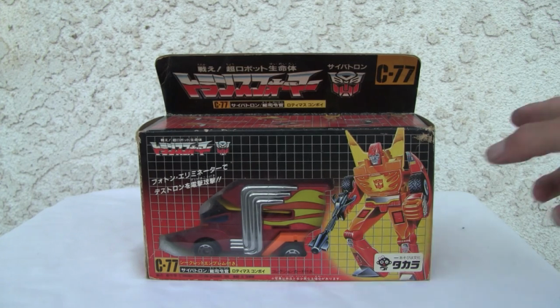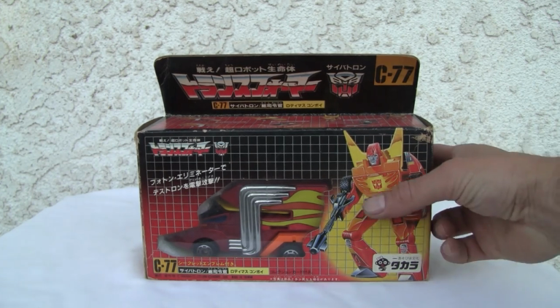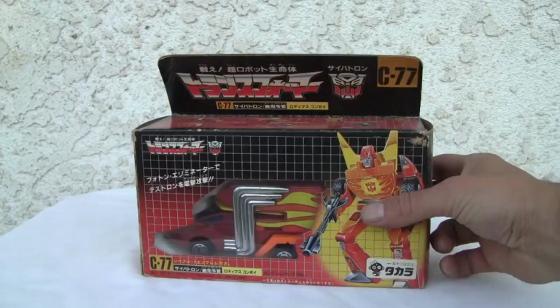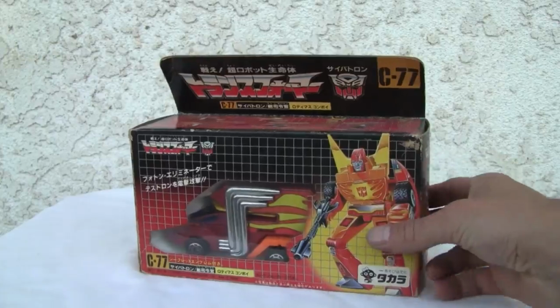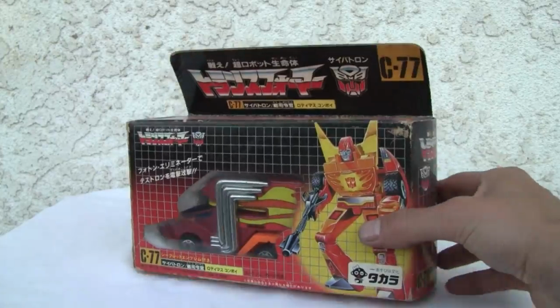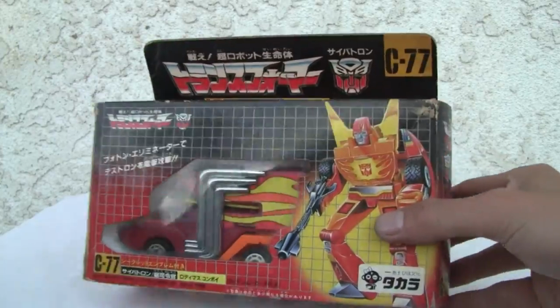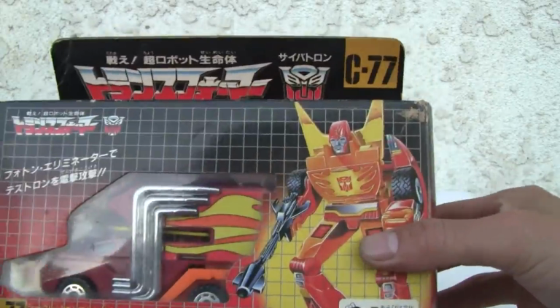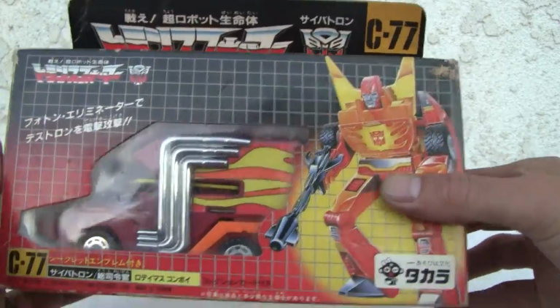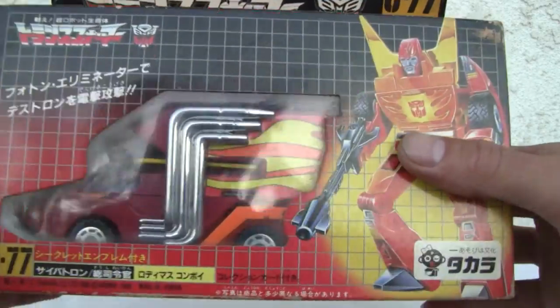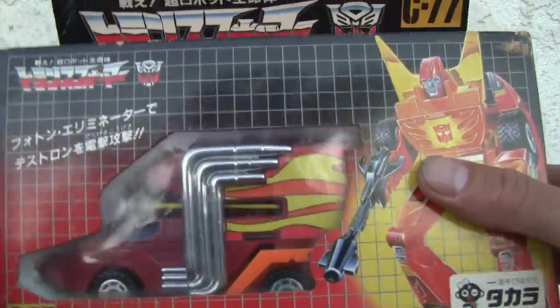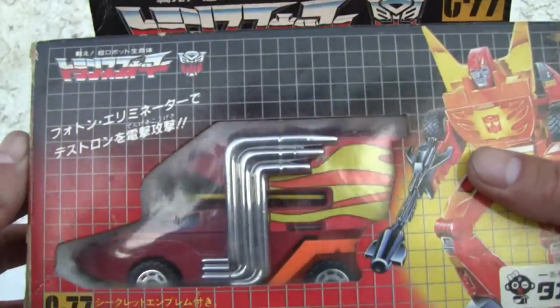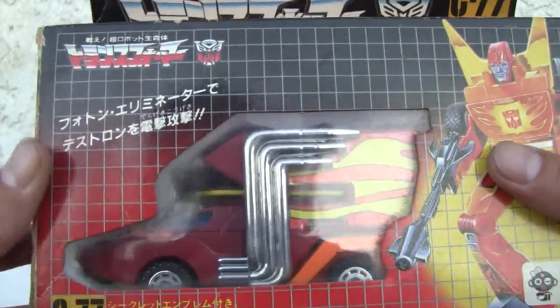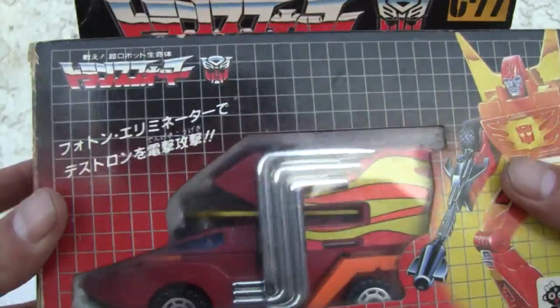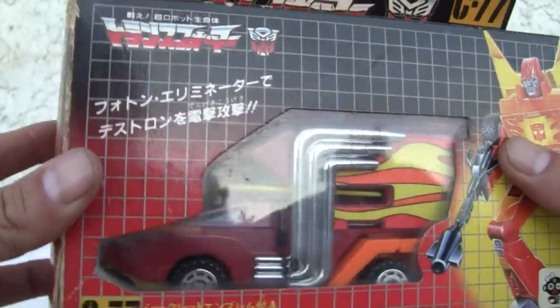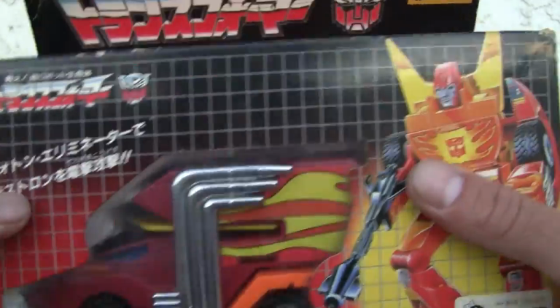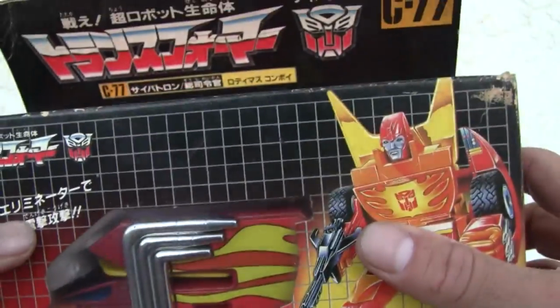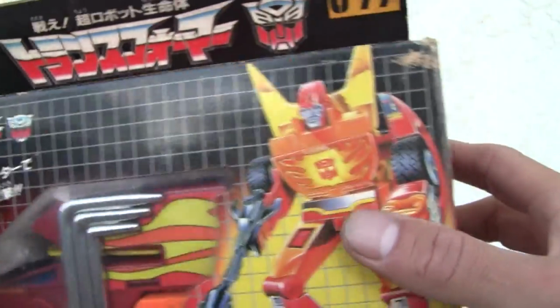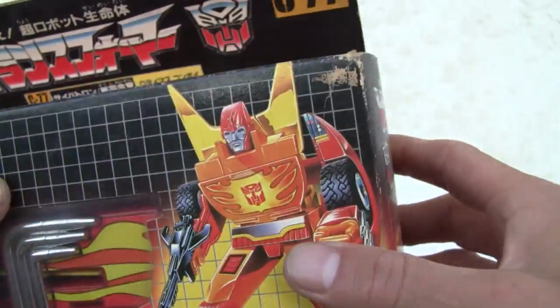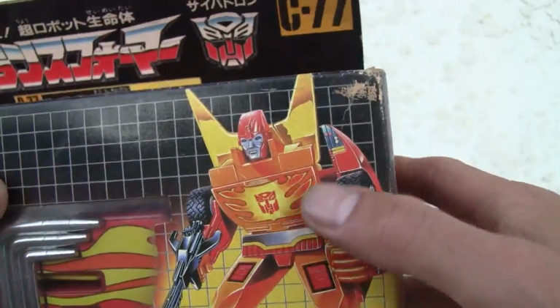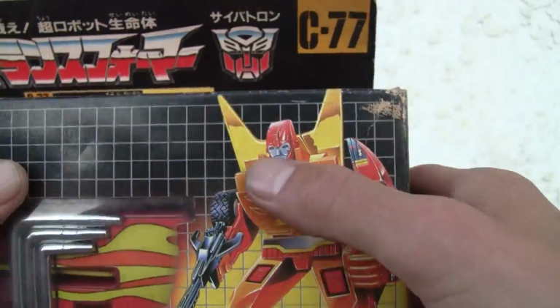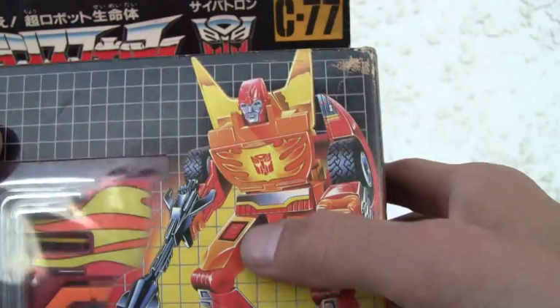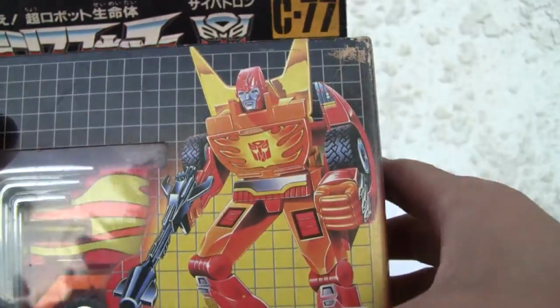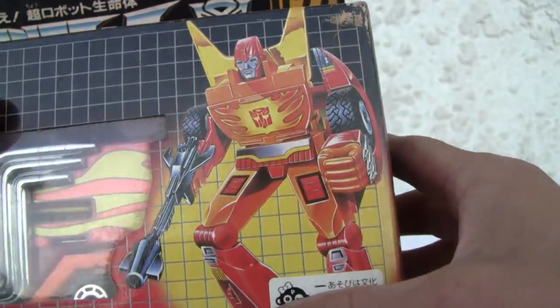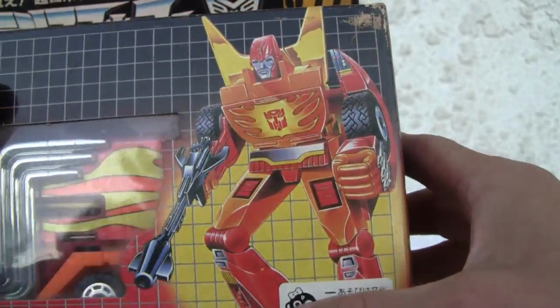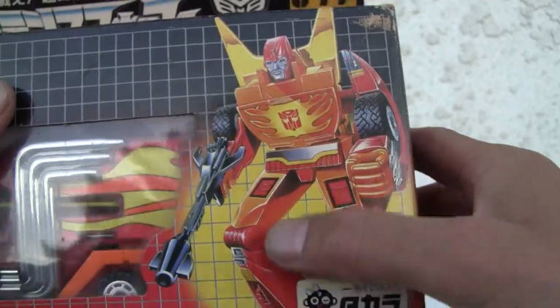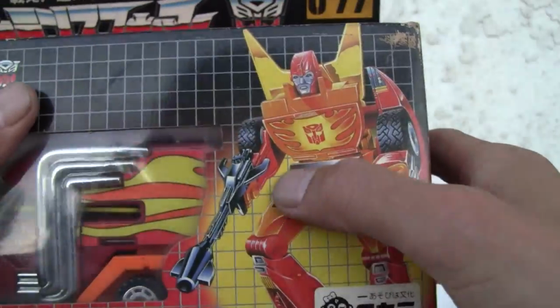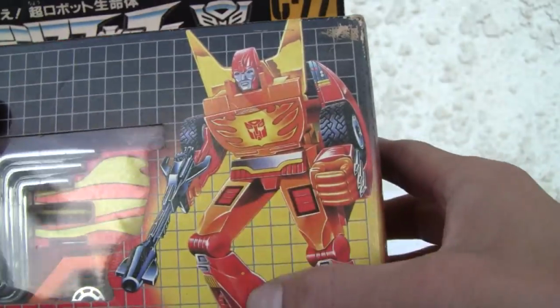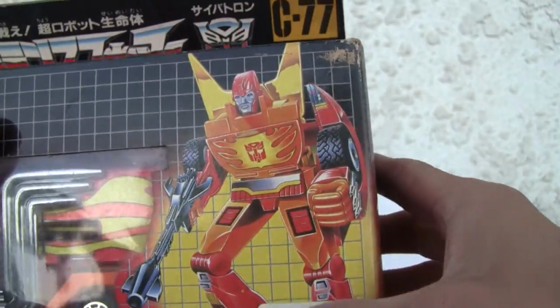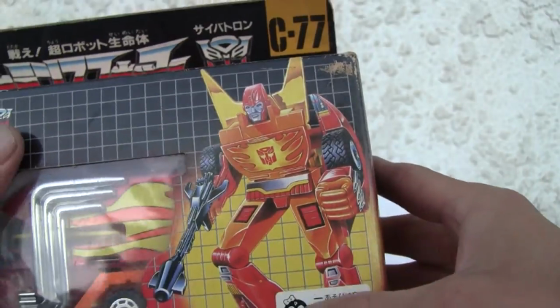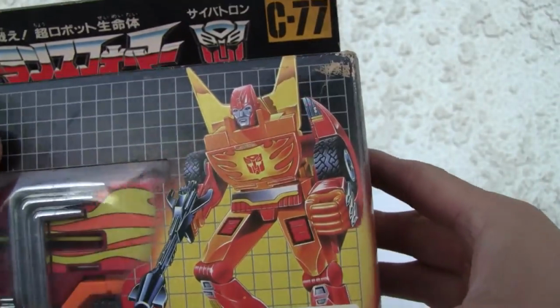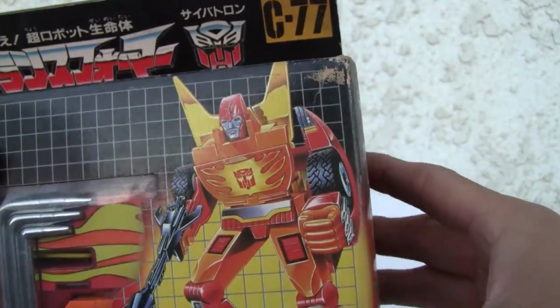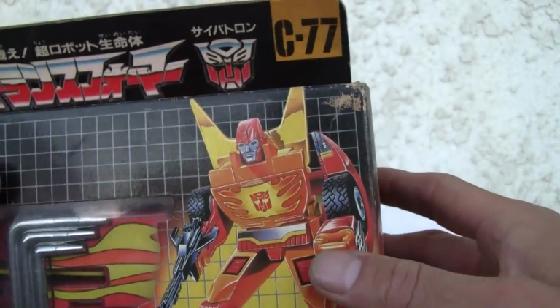Let's take a quick look at the box. I still got it in there — I'm not going to rip it open. He's MIB. There he is, Rodimus Prime.